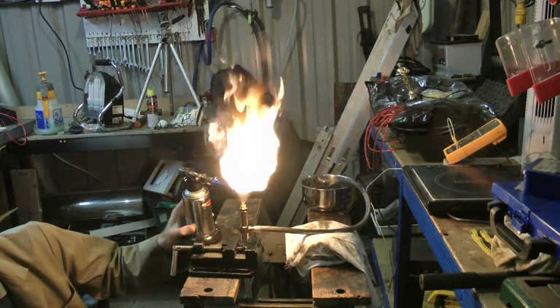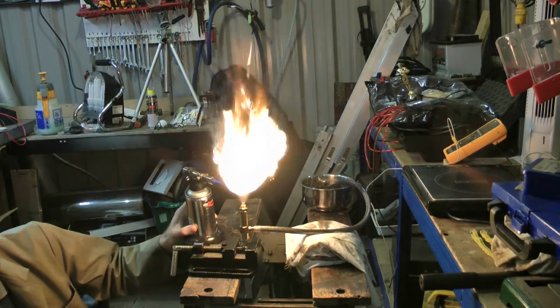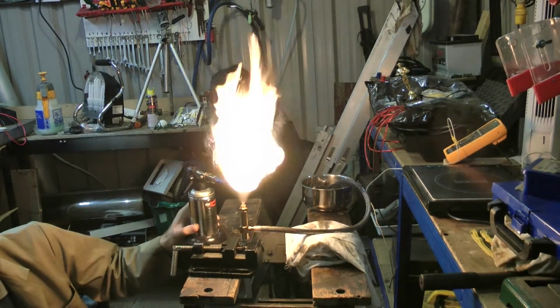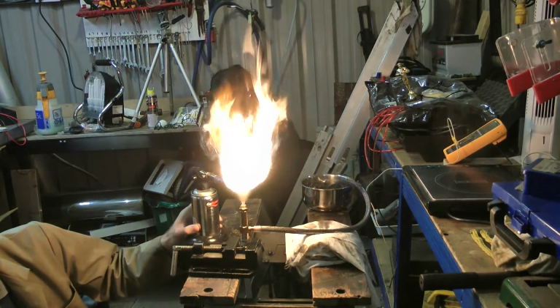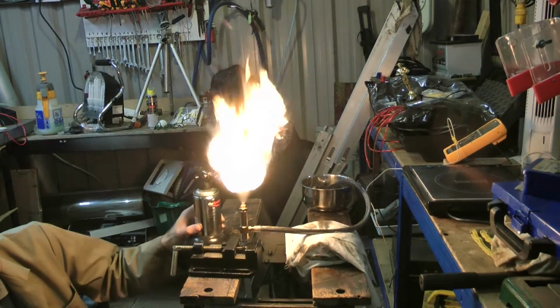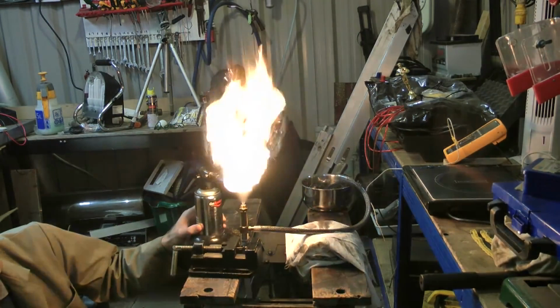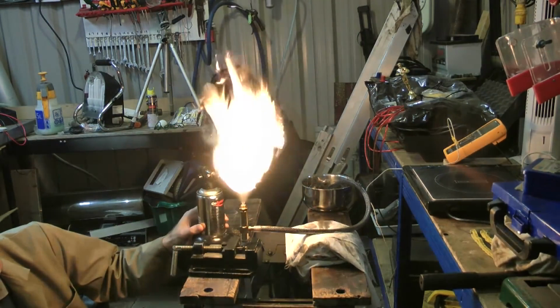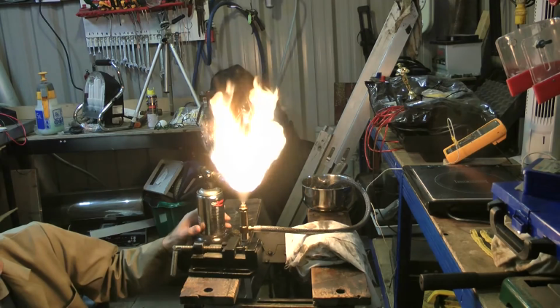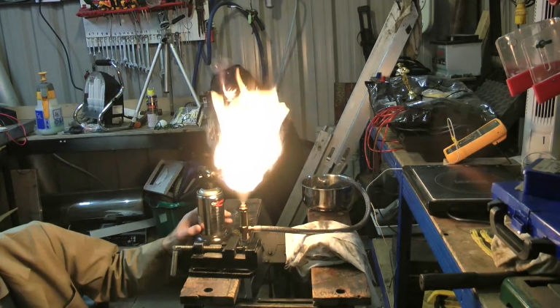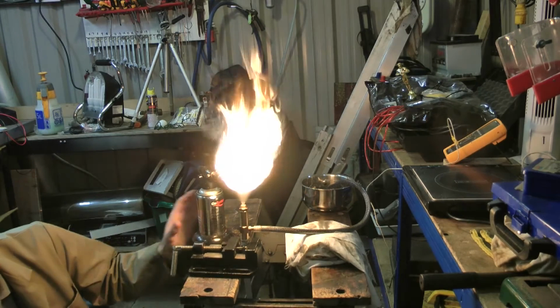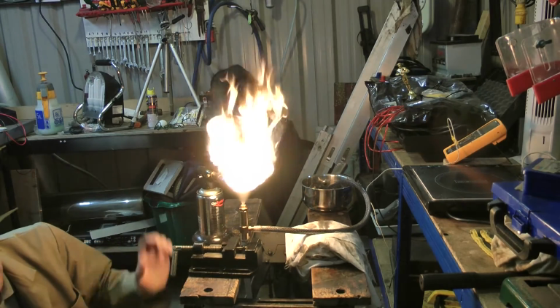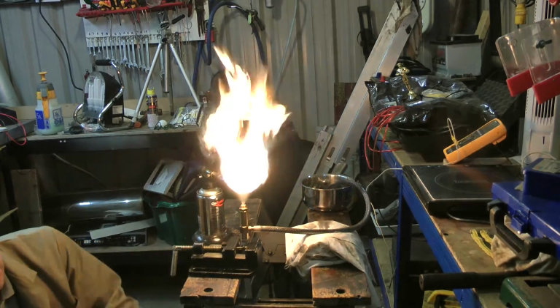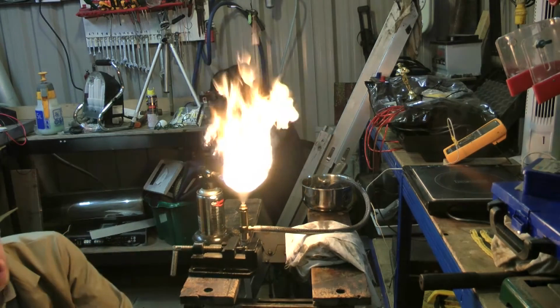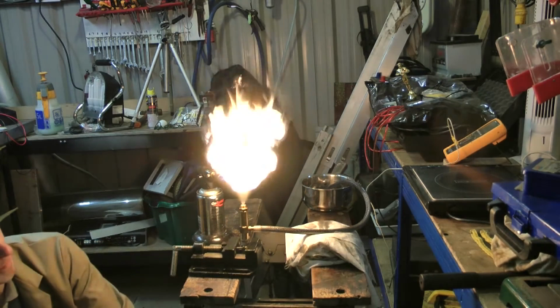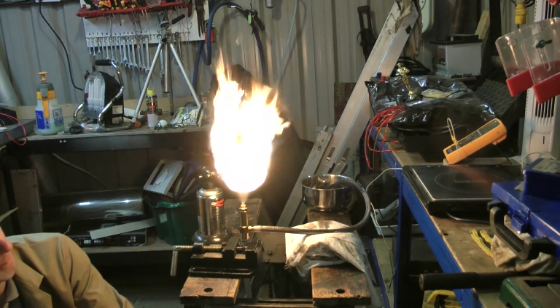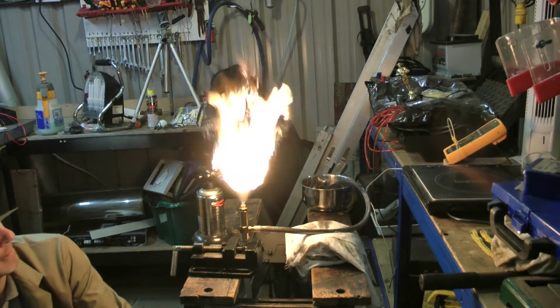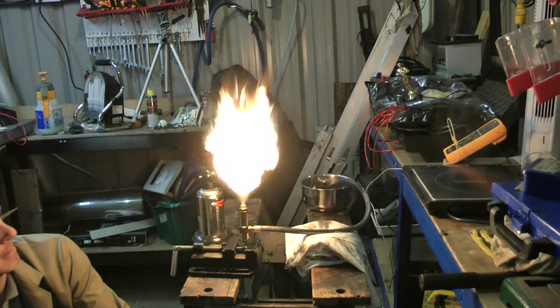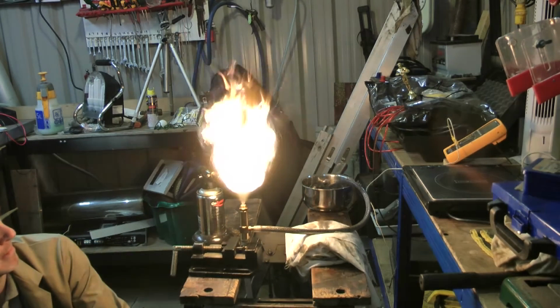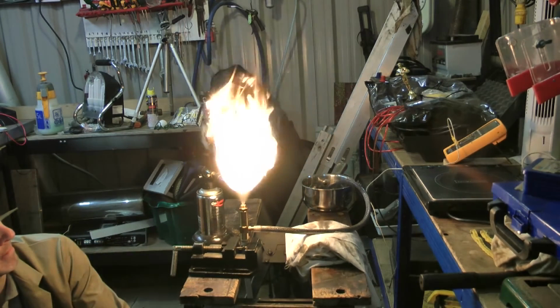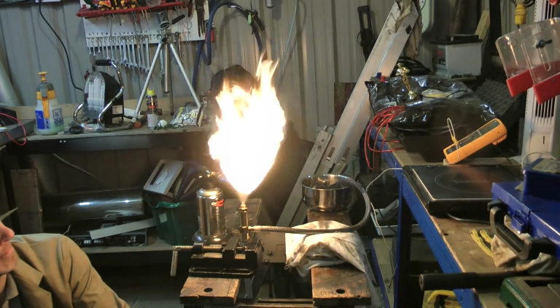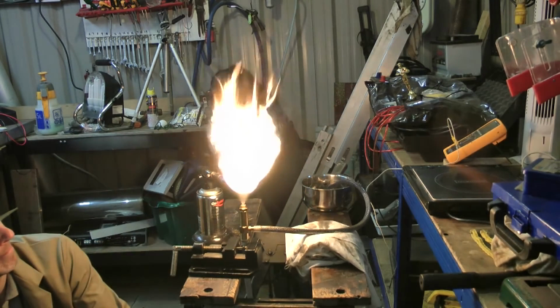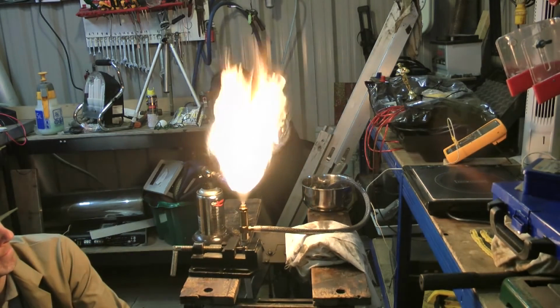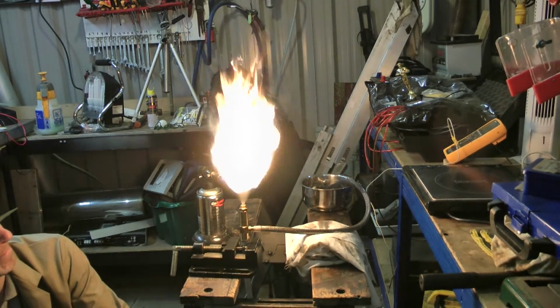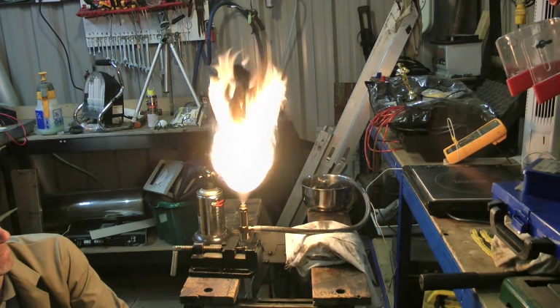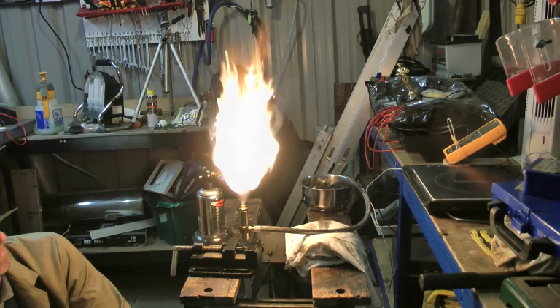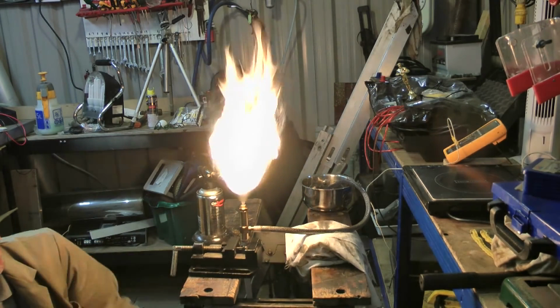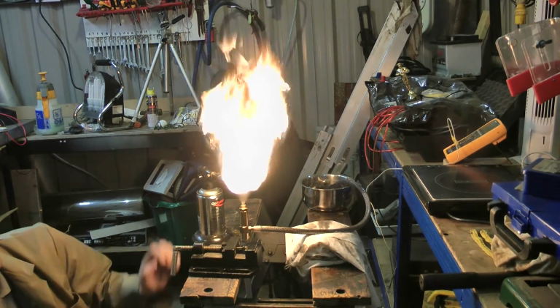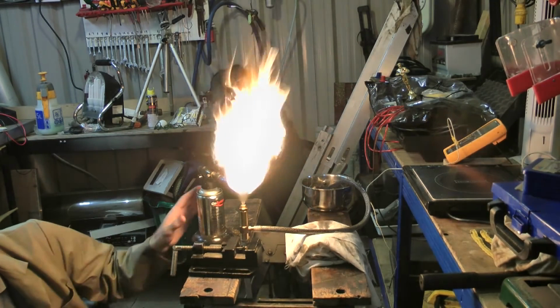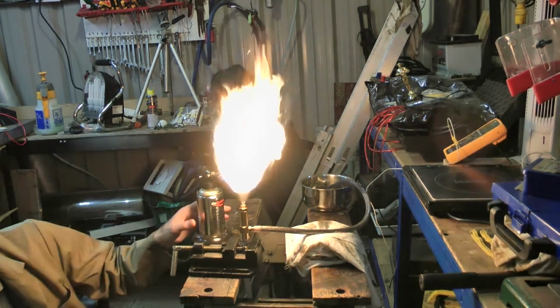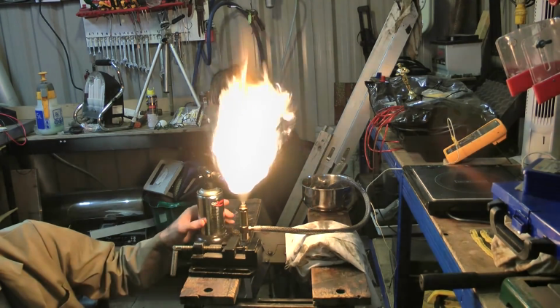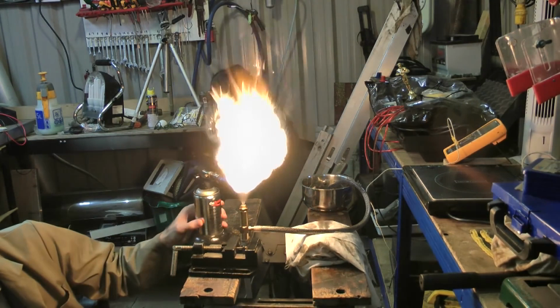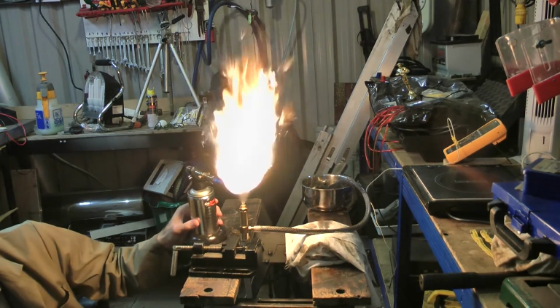So if anyone's got any tips or suggestions on how to get my flame to be self-sustaining, that would be most appreciated.